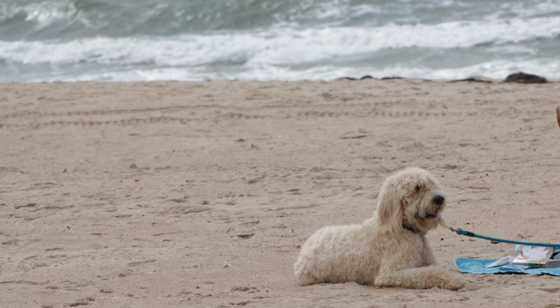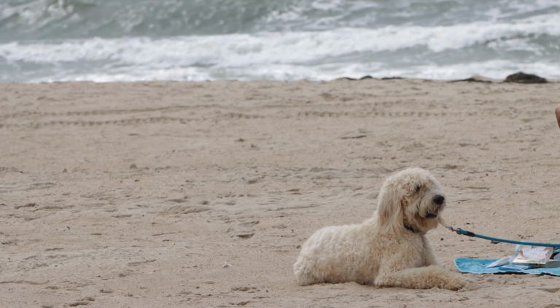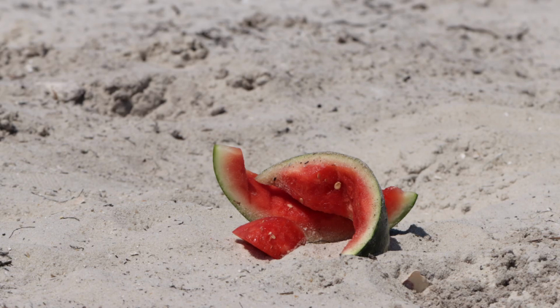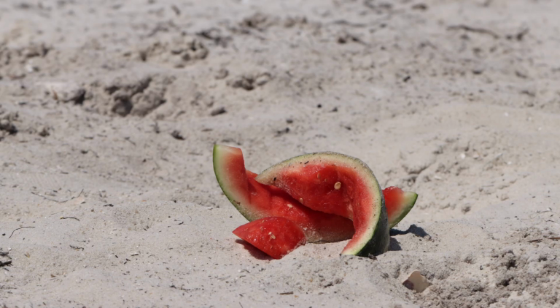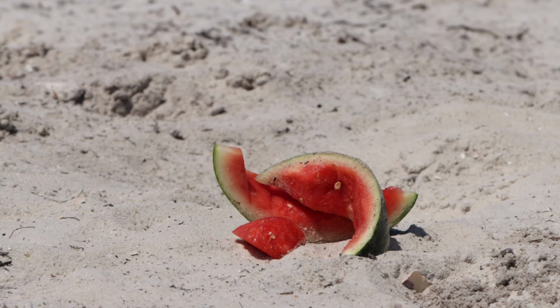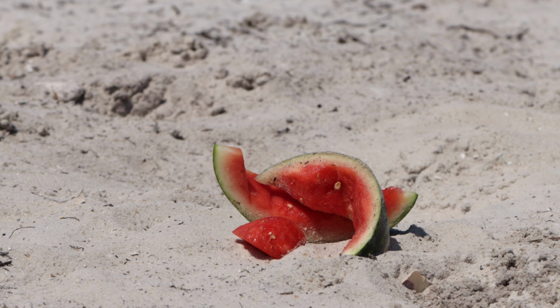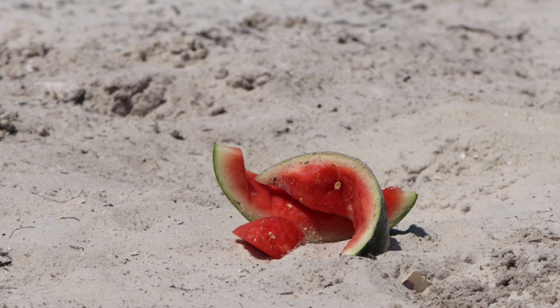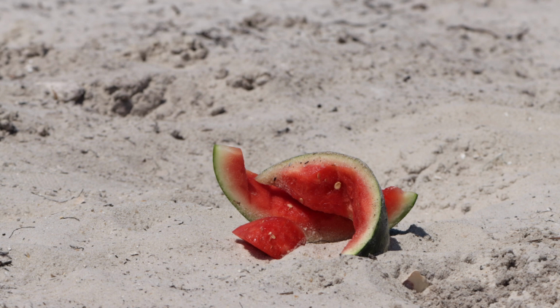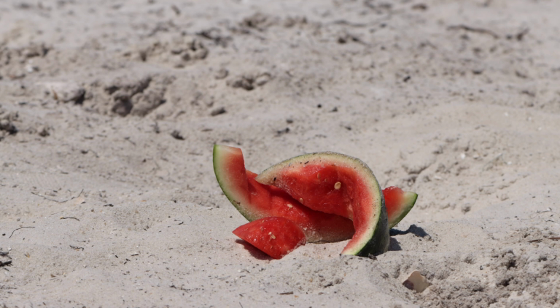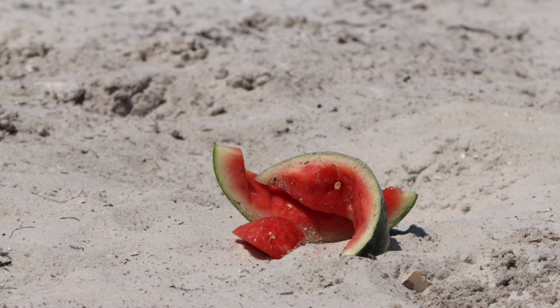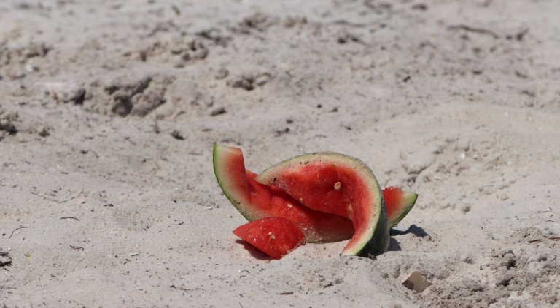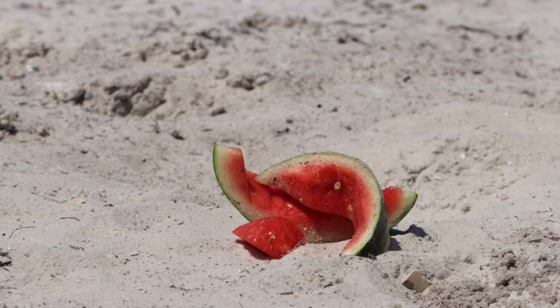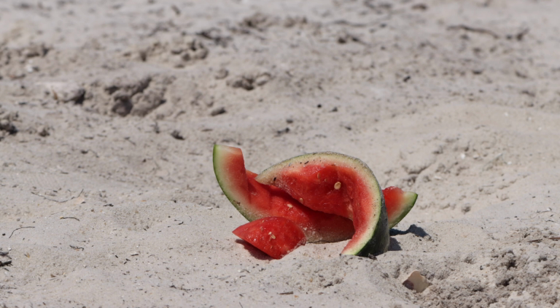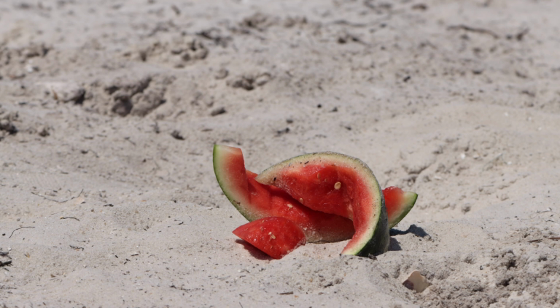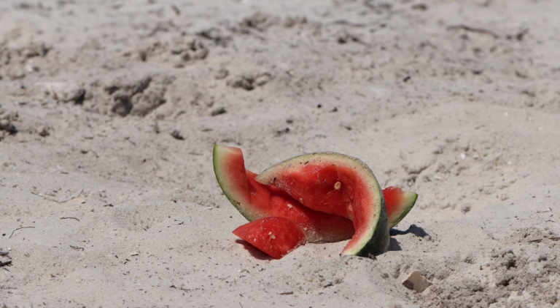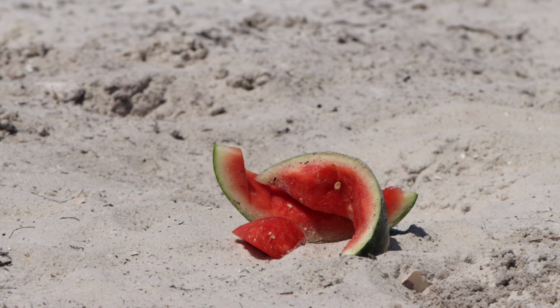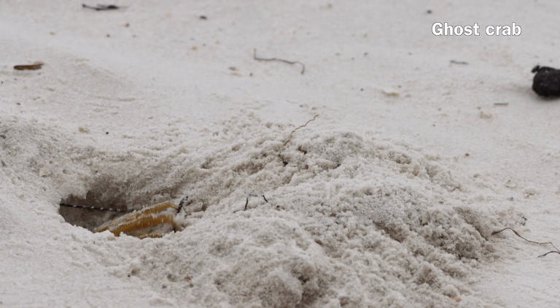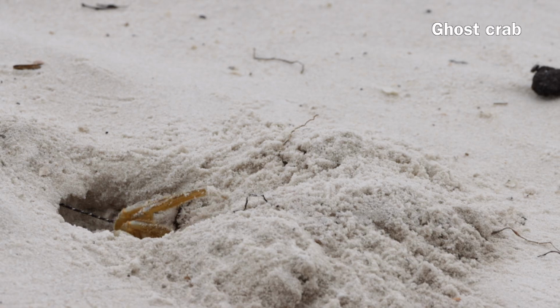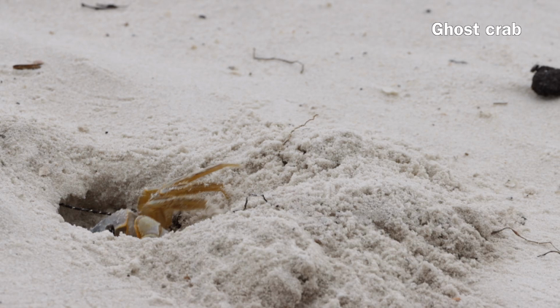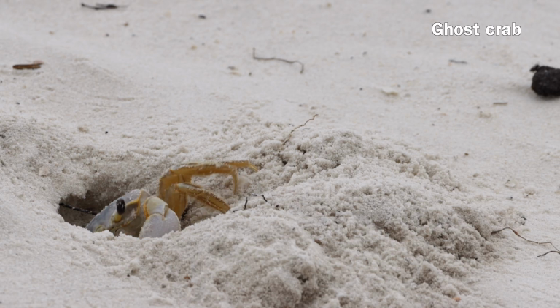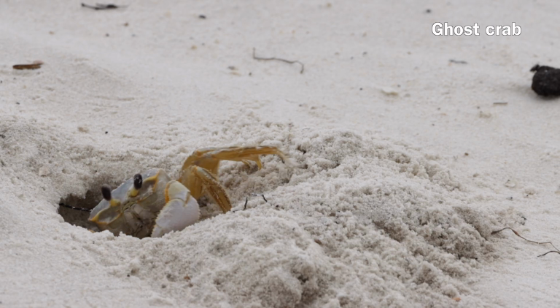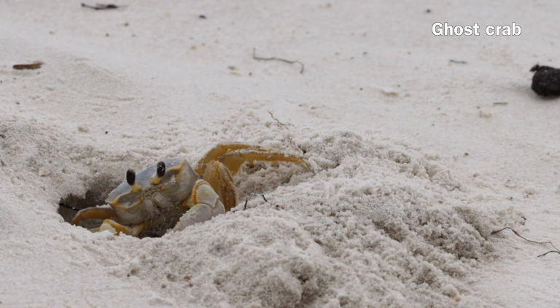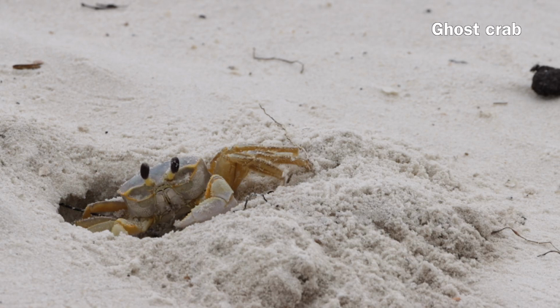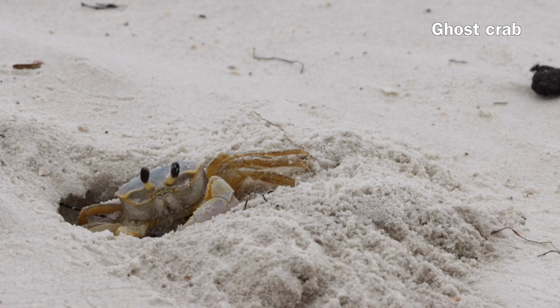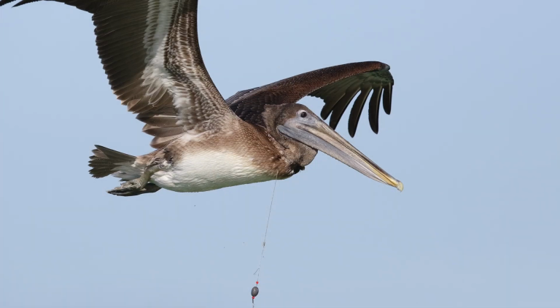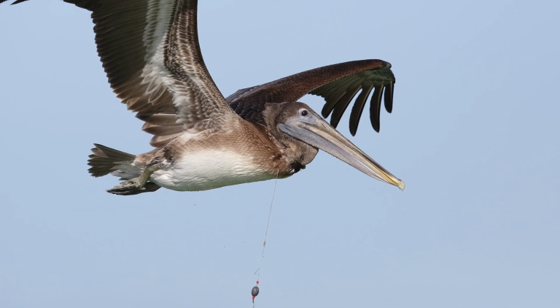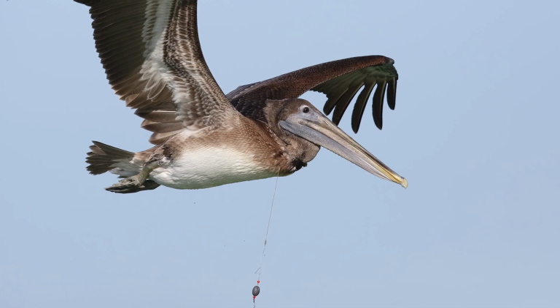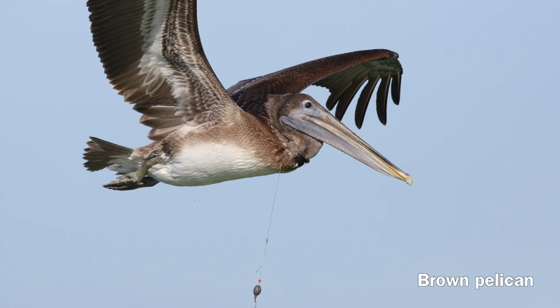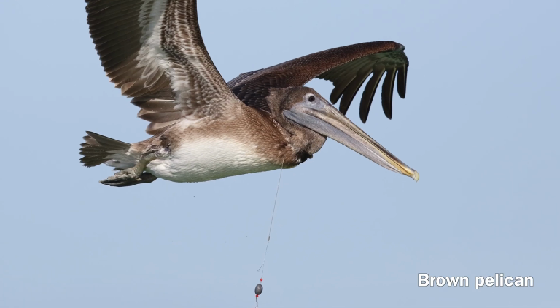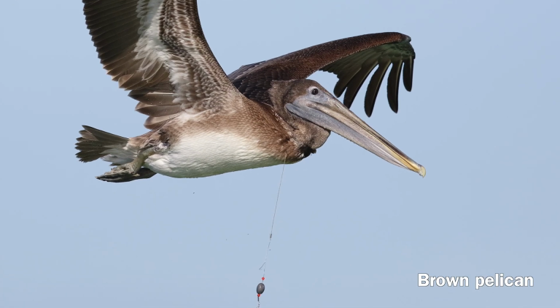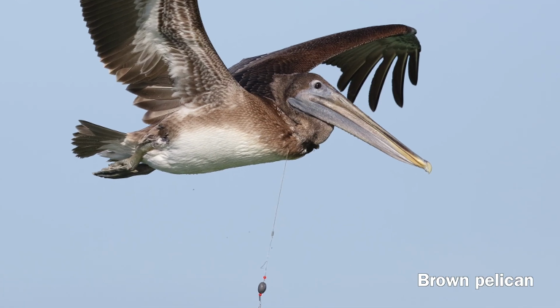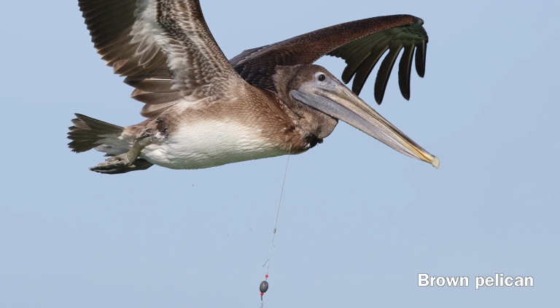Keep the beach clean. Trash can attract predators and entangle wildlife.